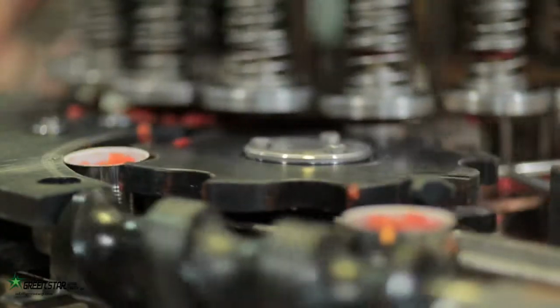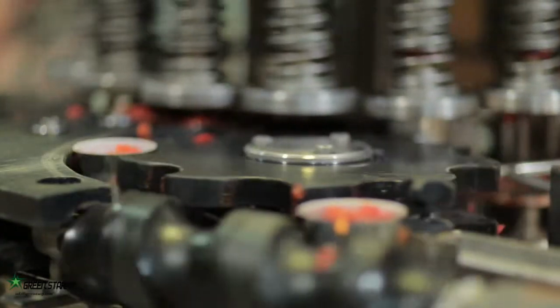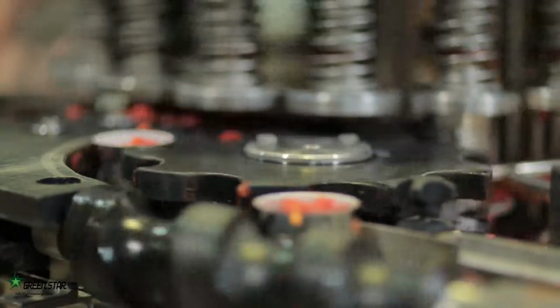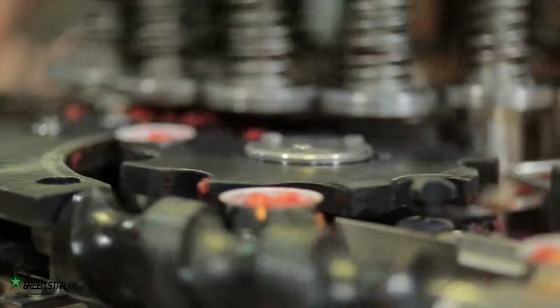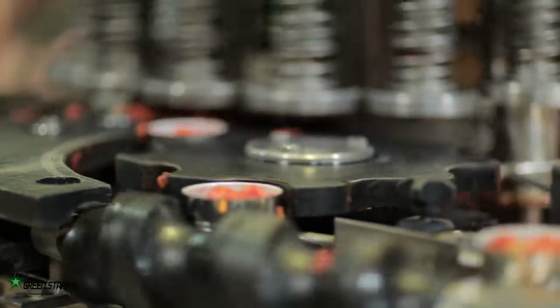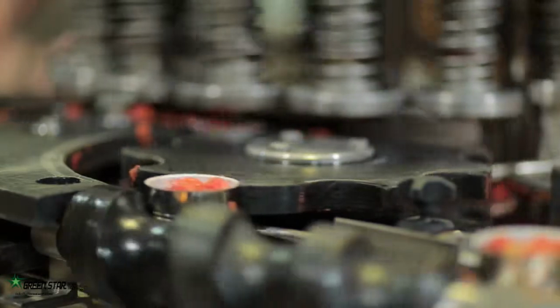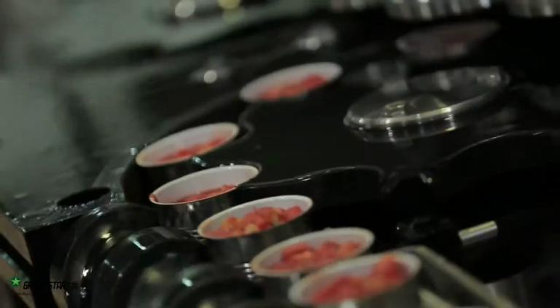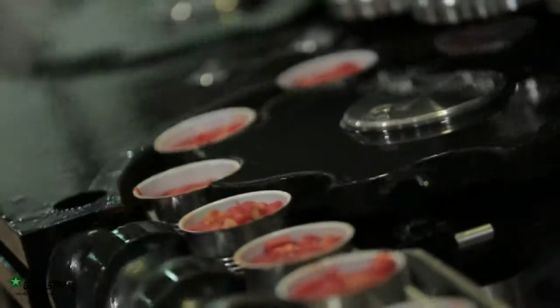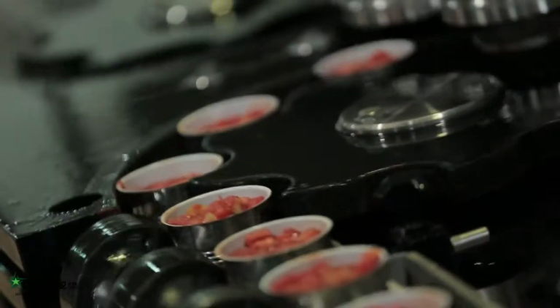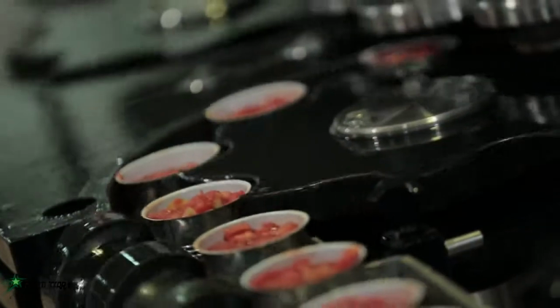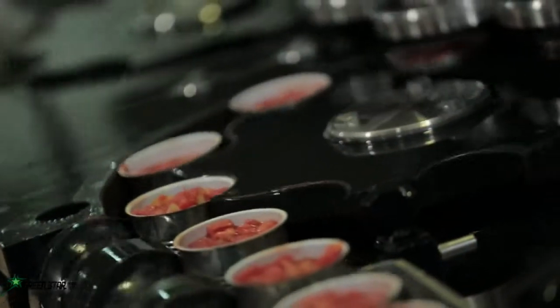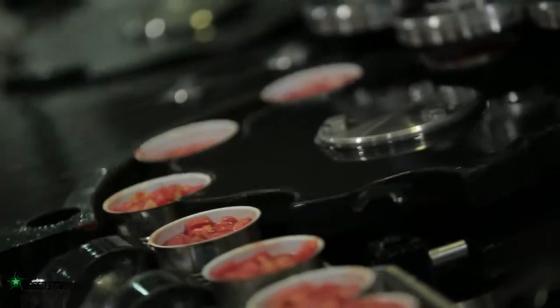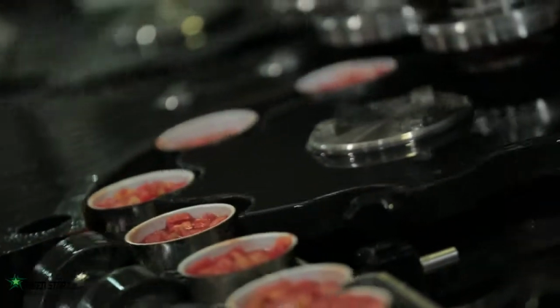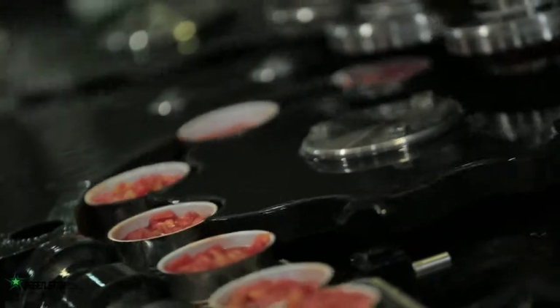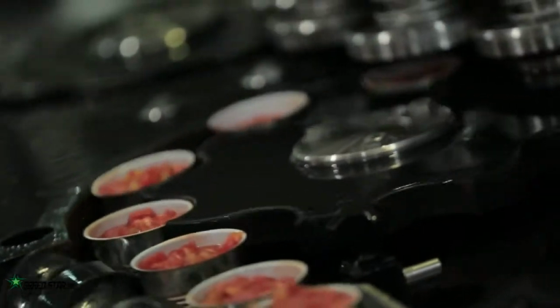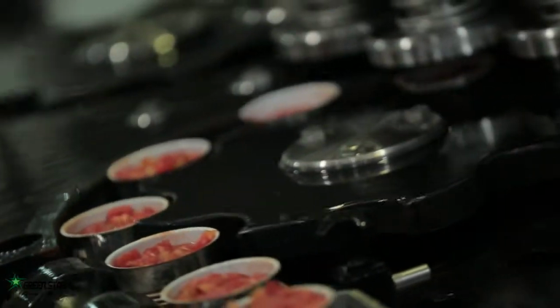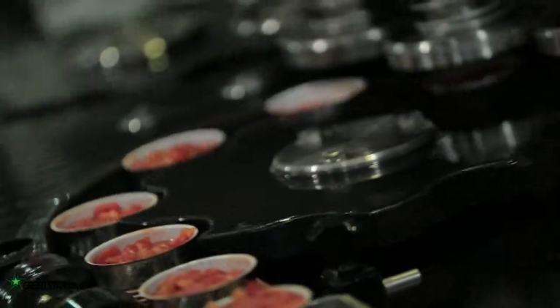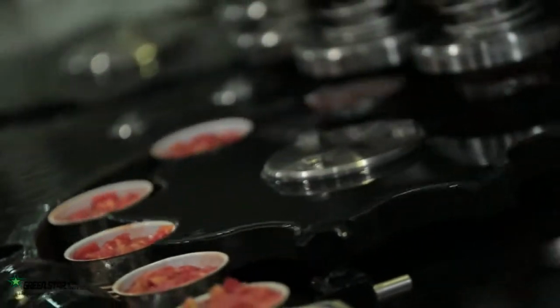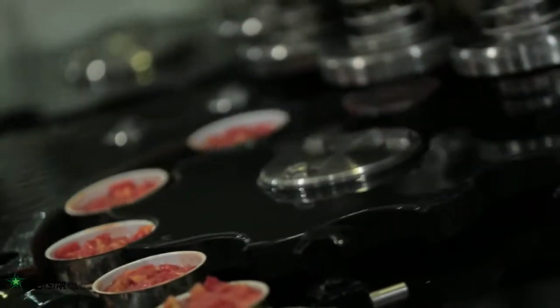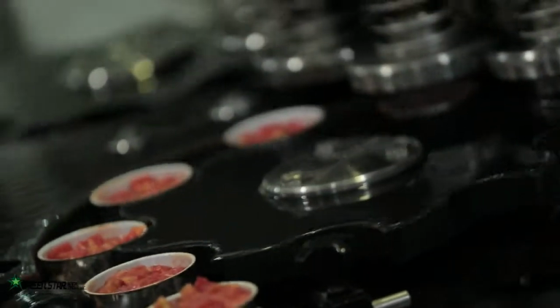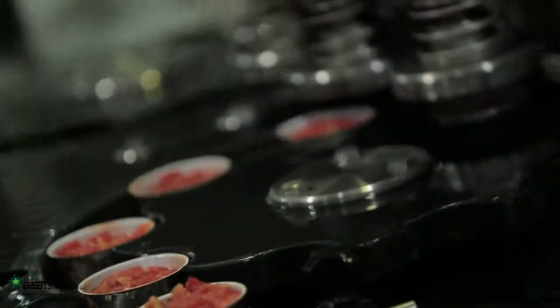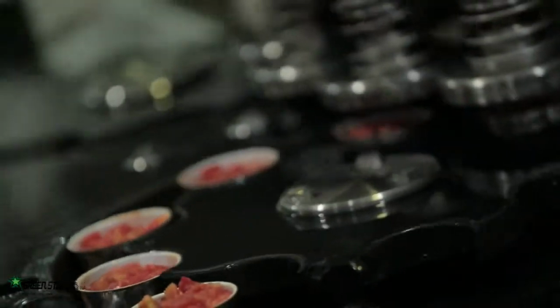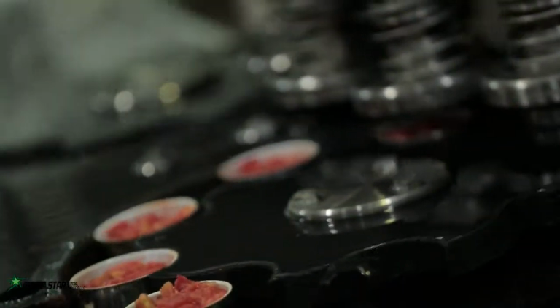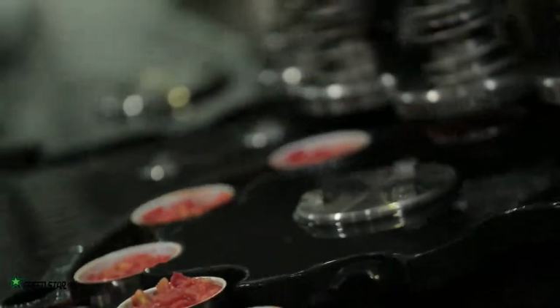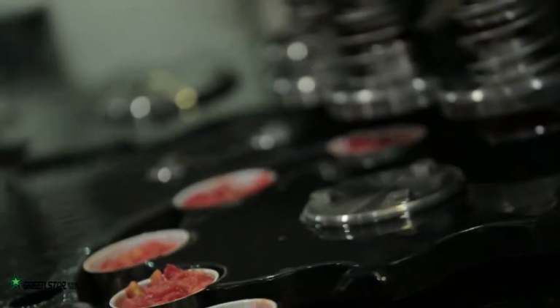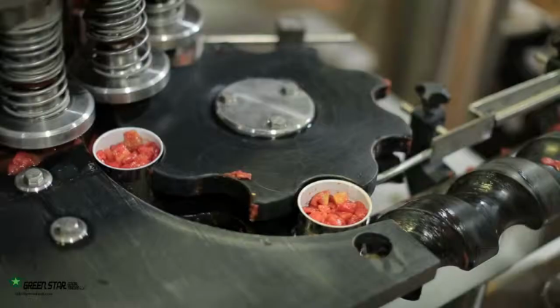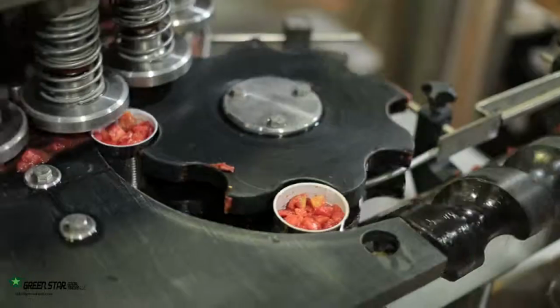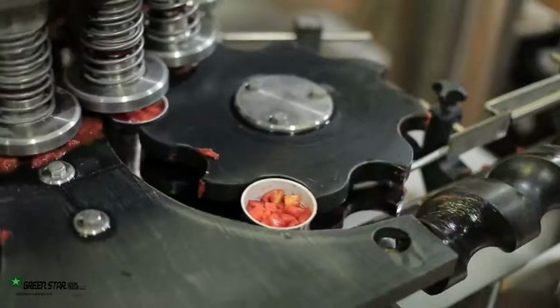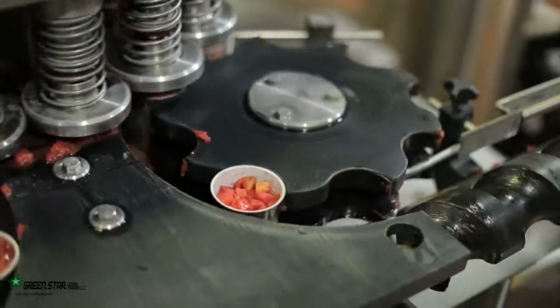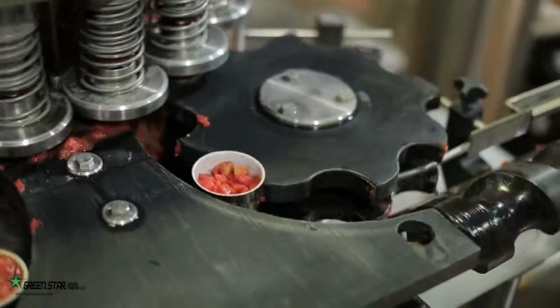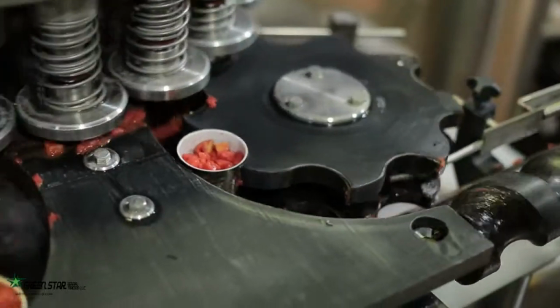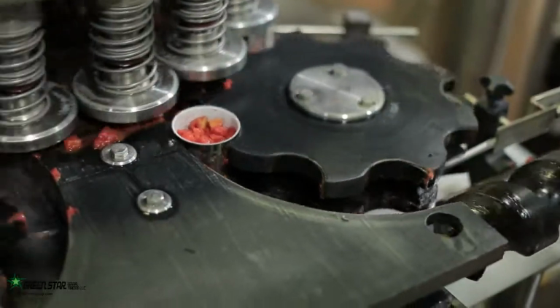After the cans are filled with diced tomato, 80°C tomato sauce is added via vacuum filler.